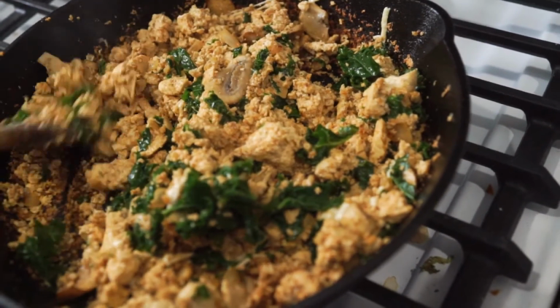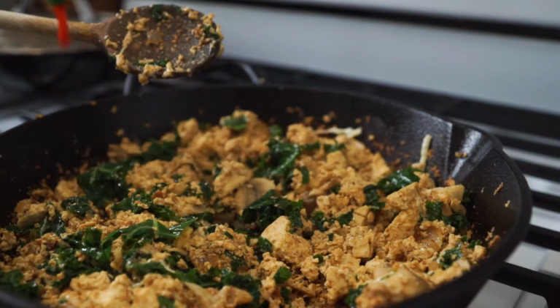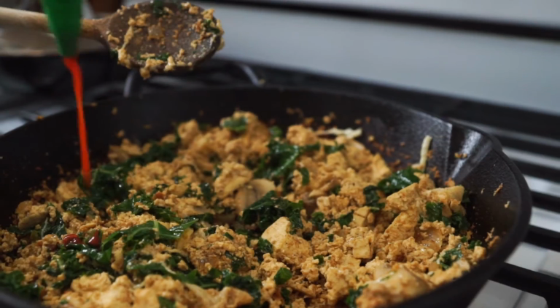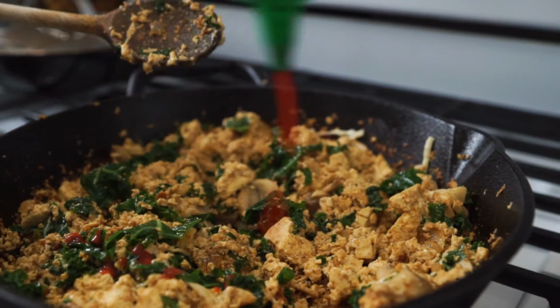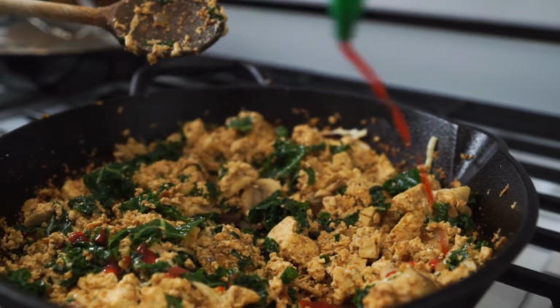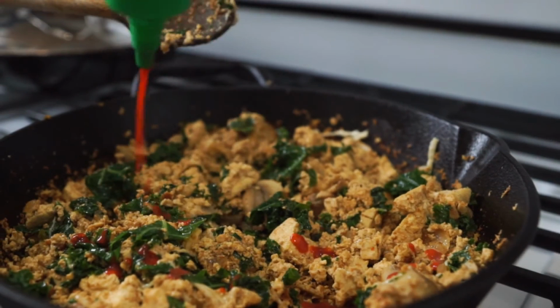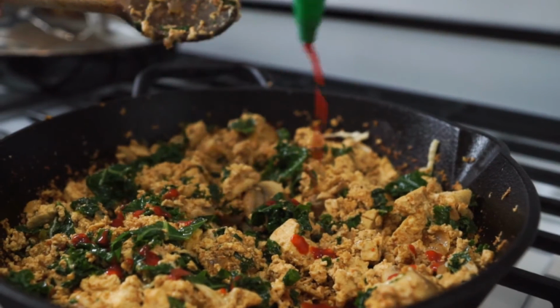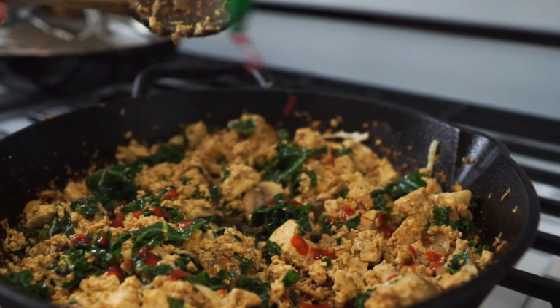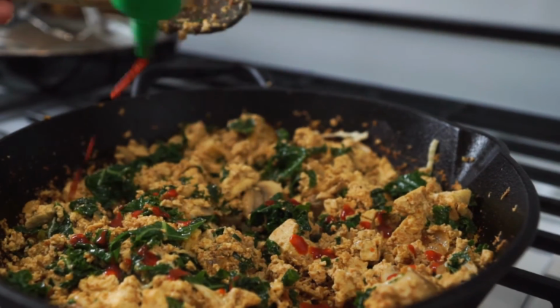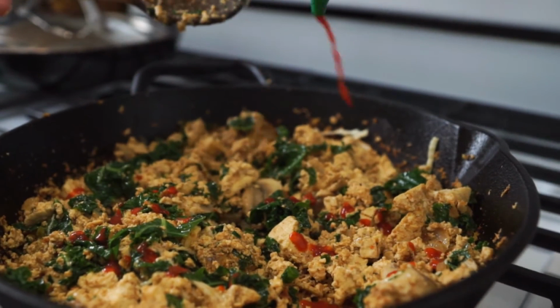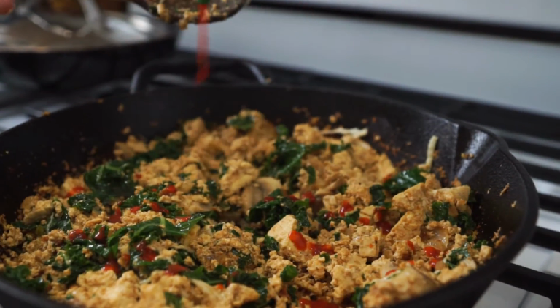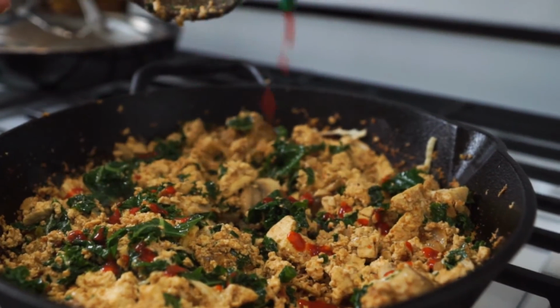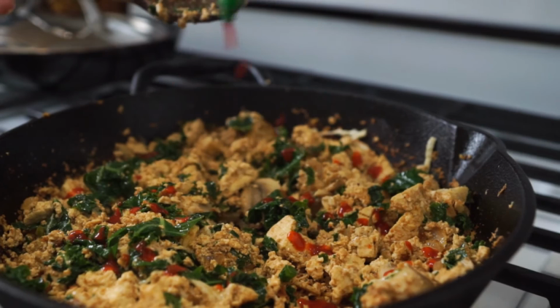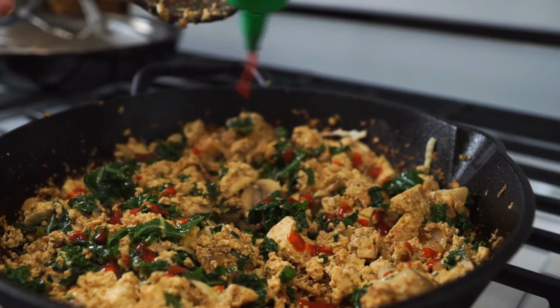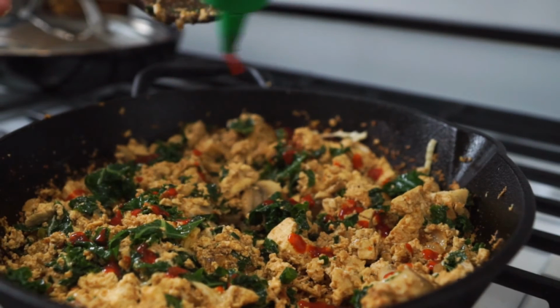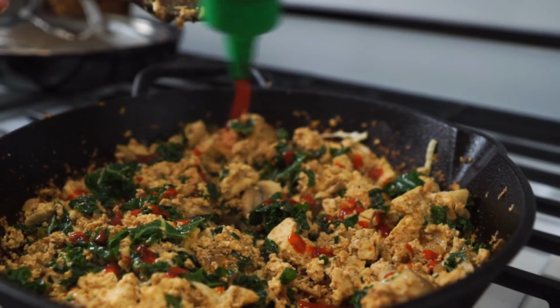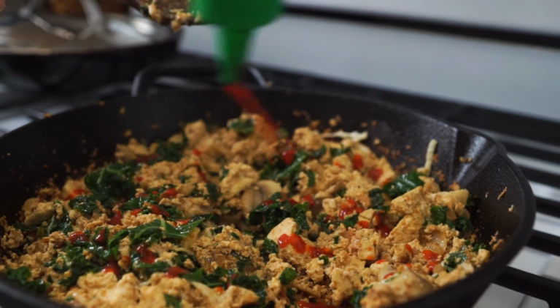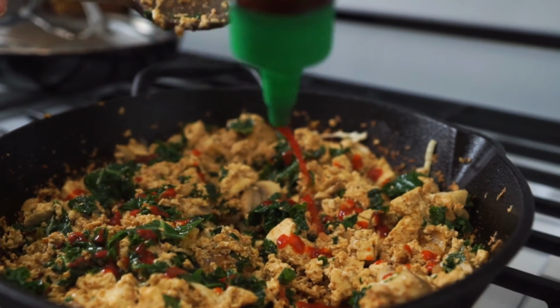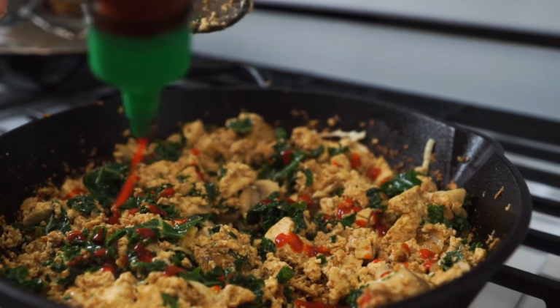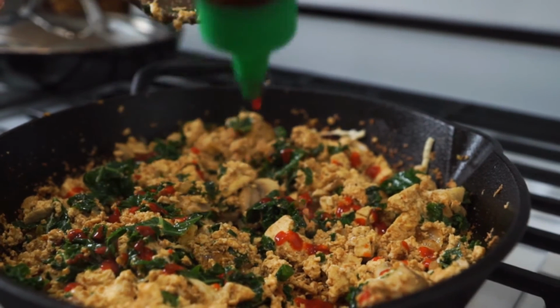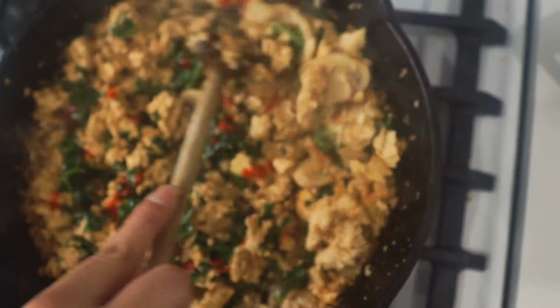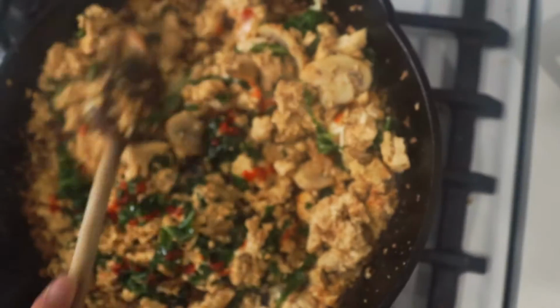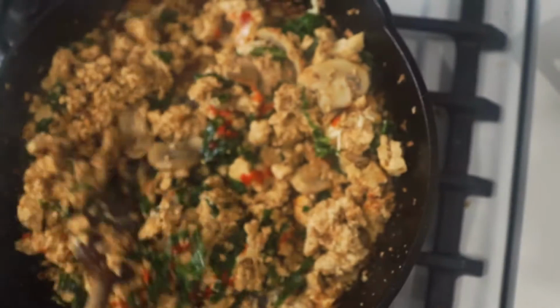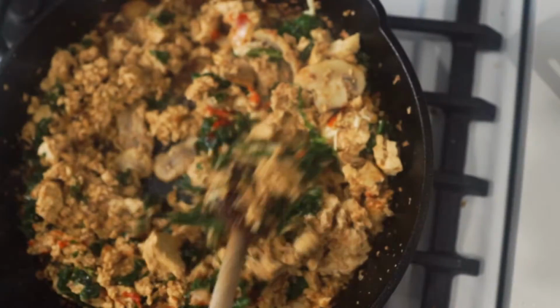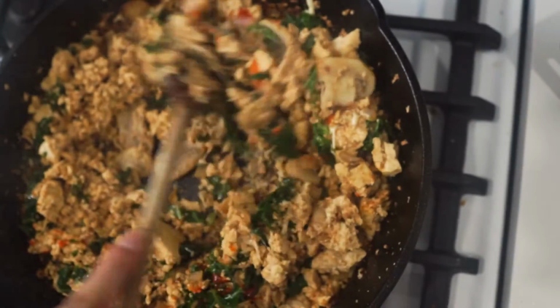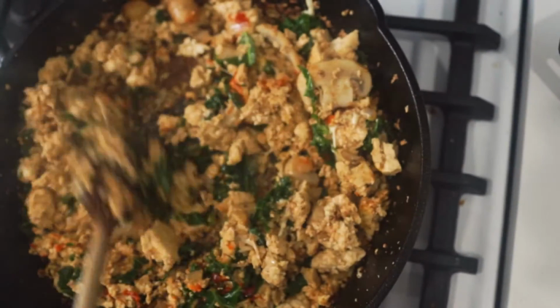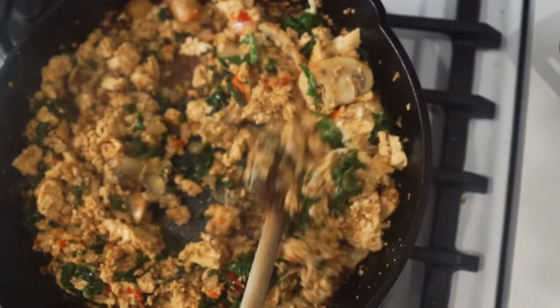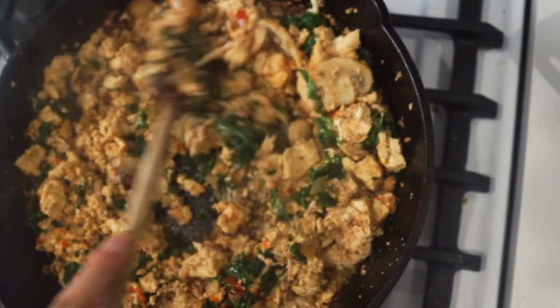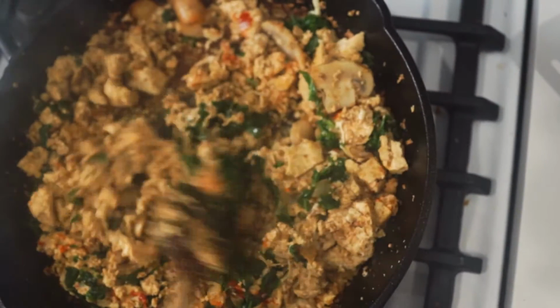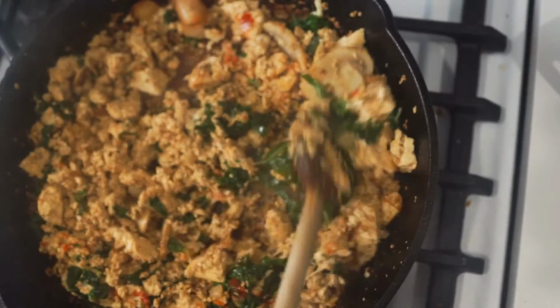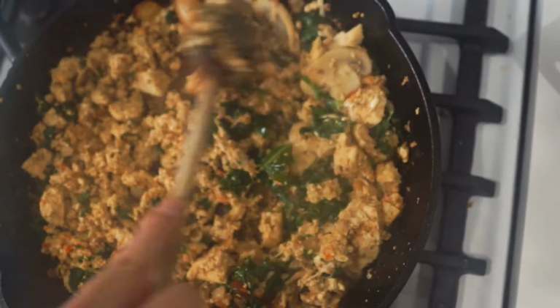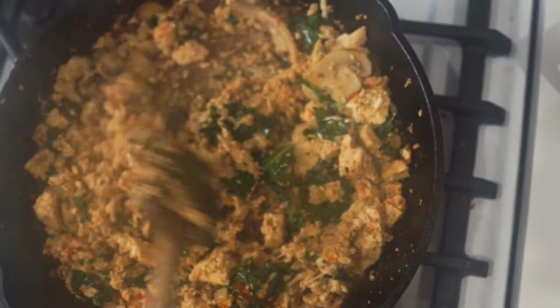And because we're obsessed, we added some sriracha for extra heat — this is optional.